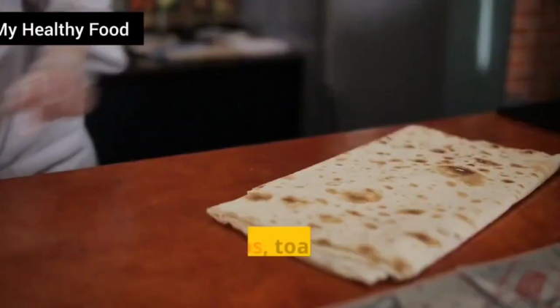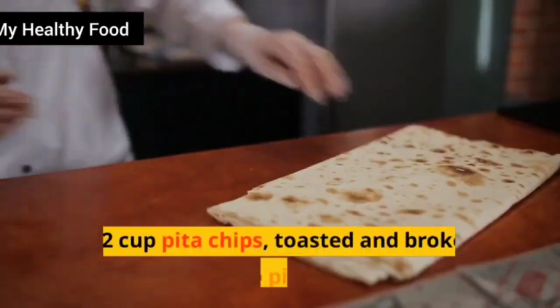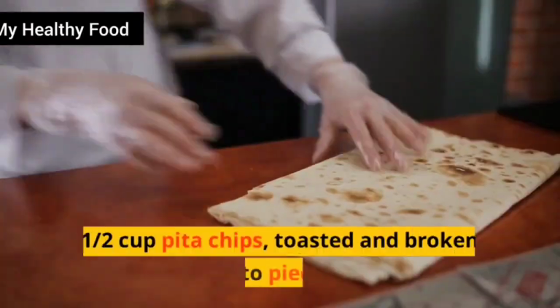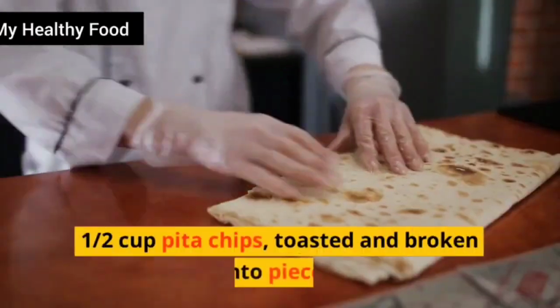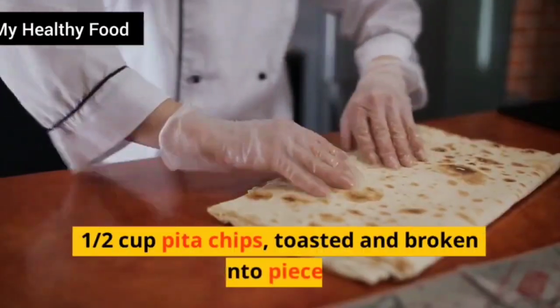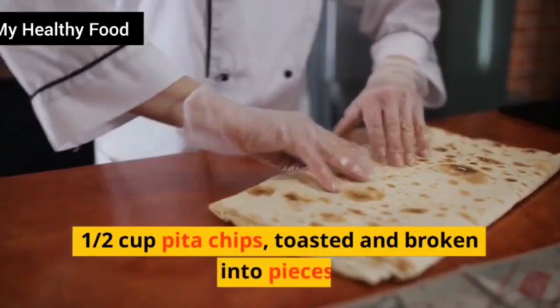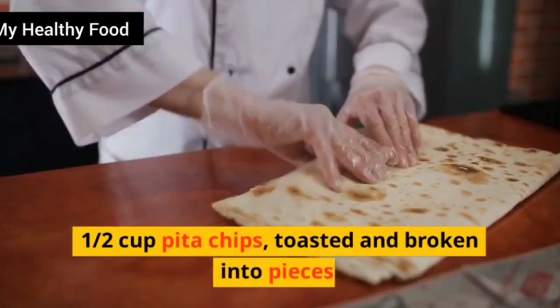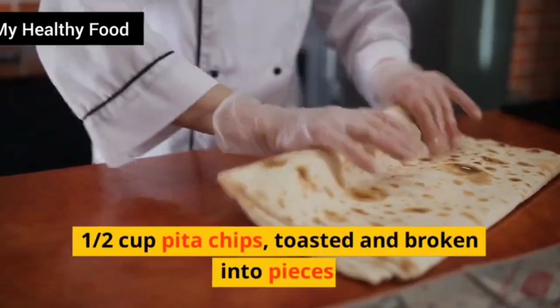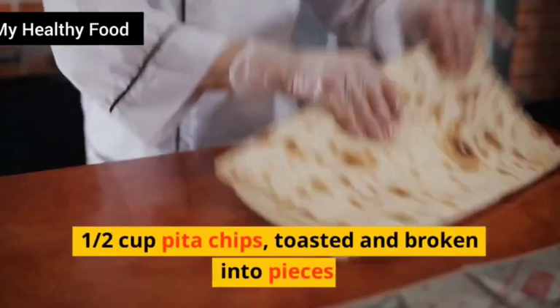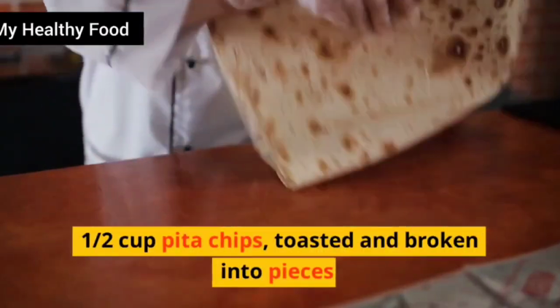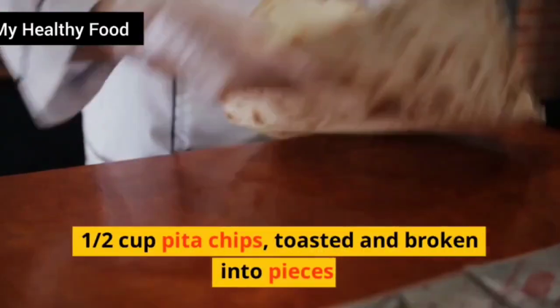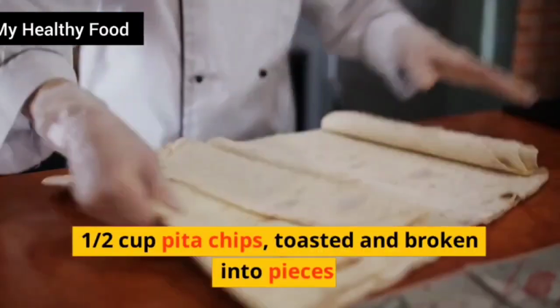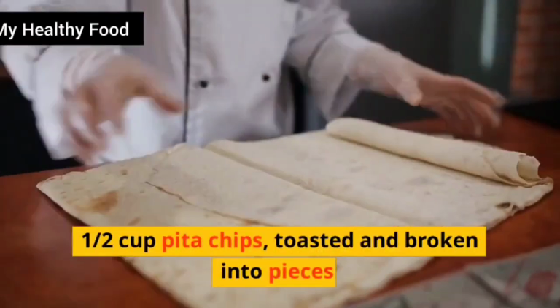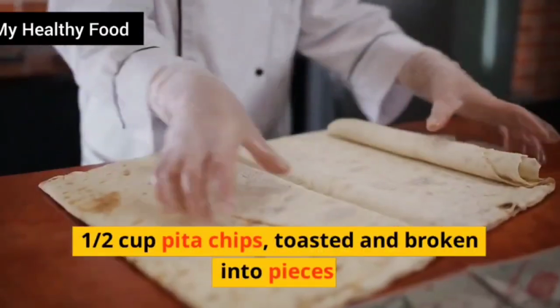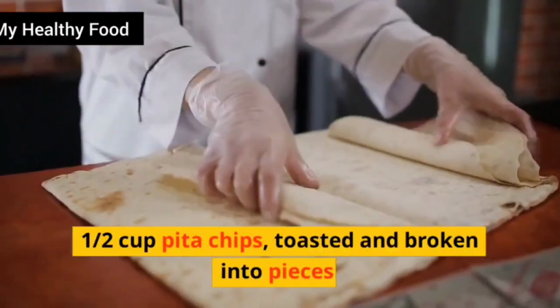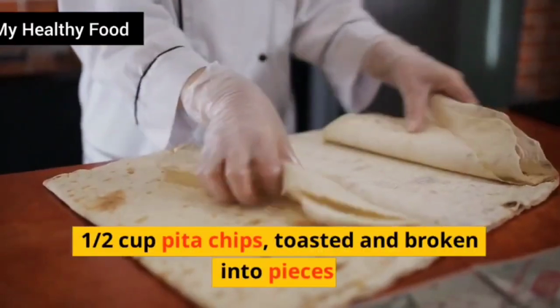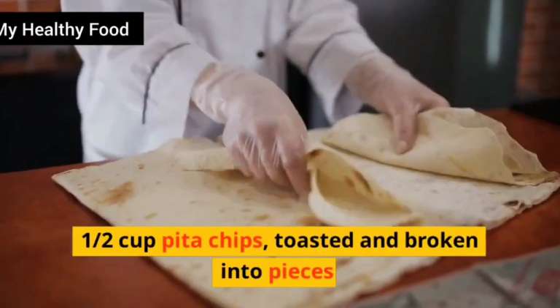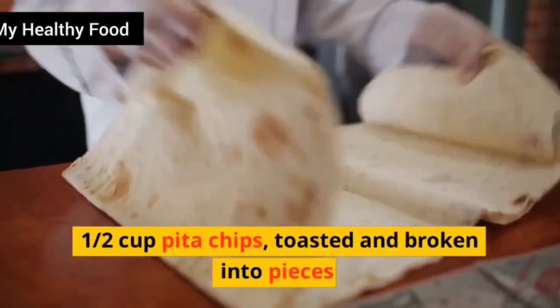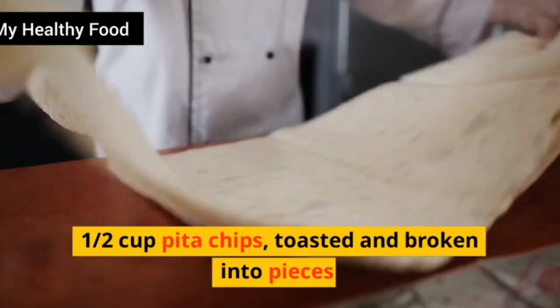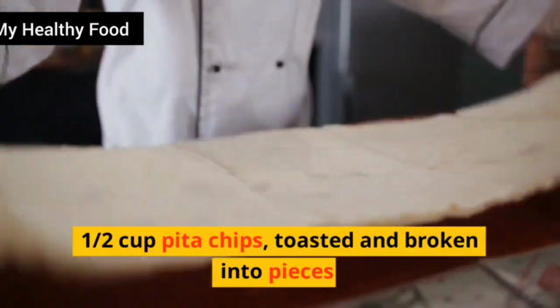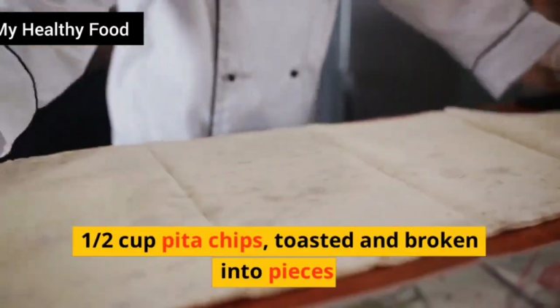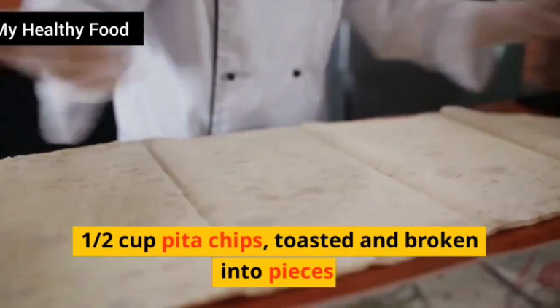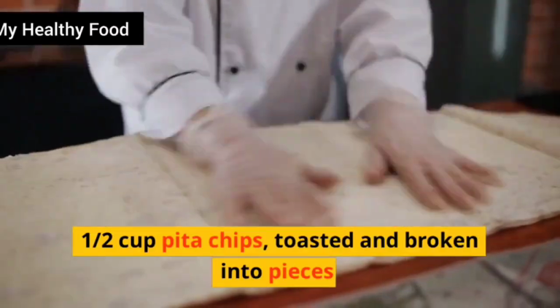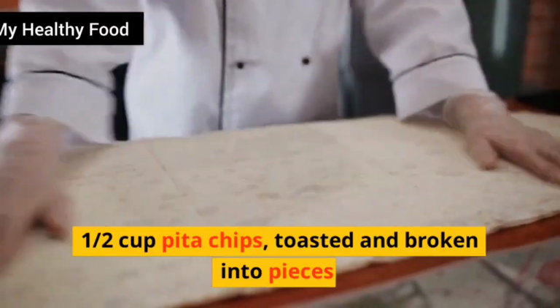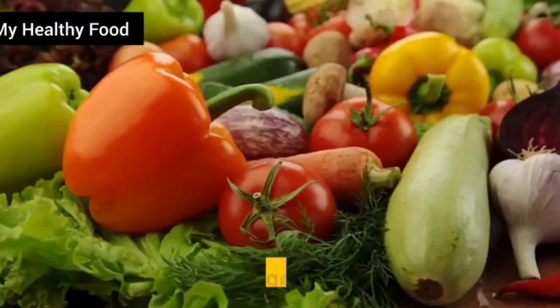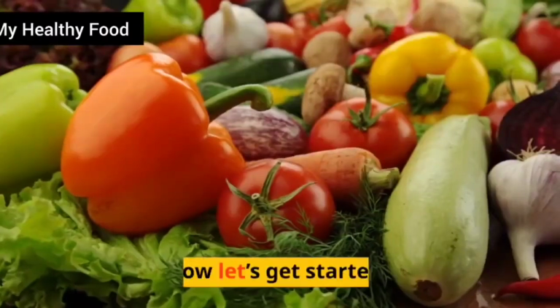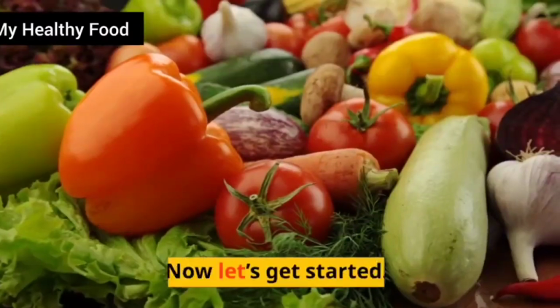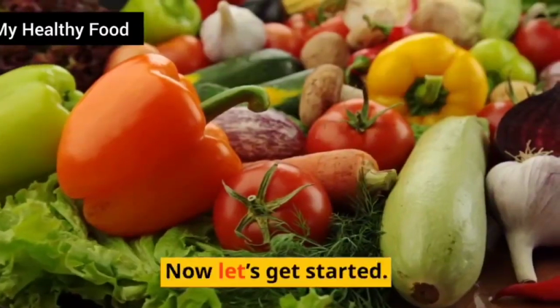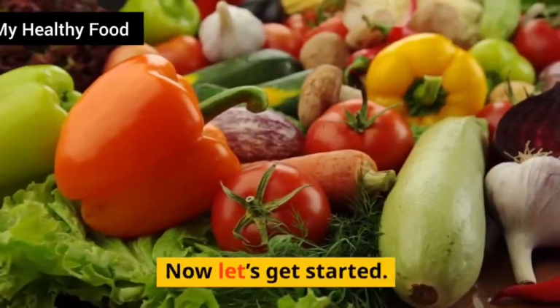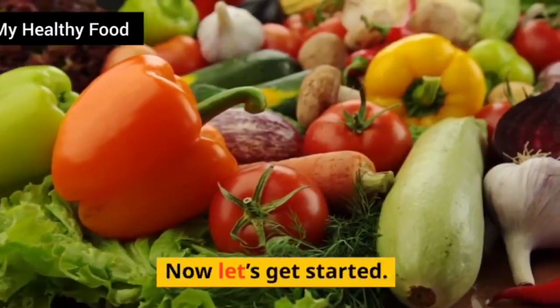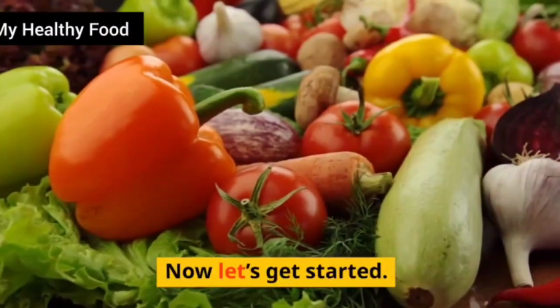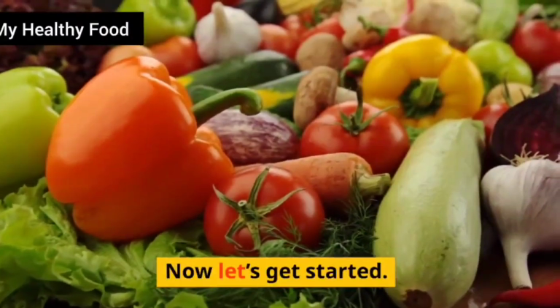Half cup pita chips, toasted and broken into pieces. Now let's get started.